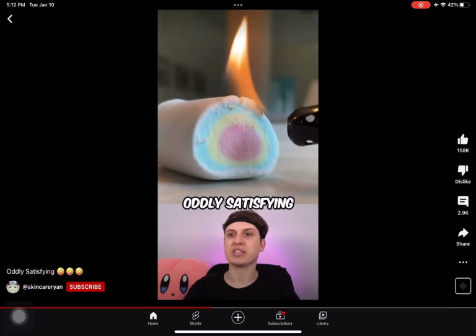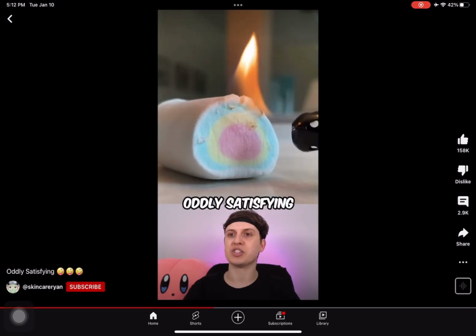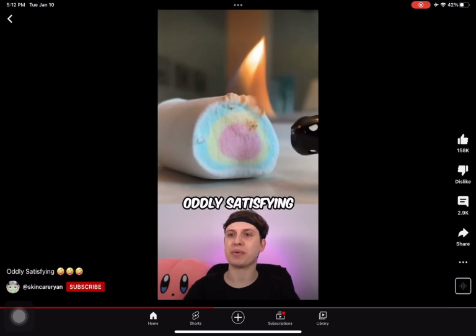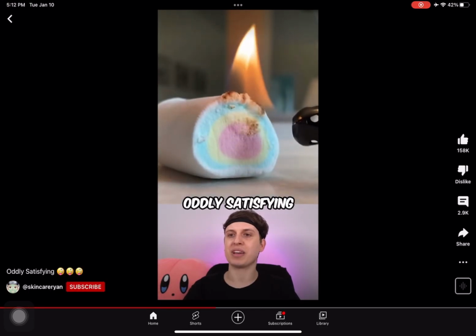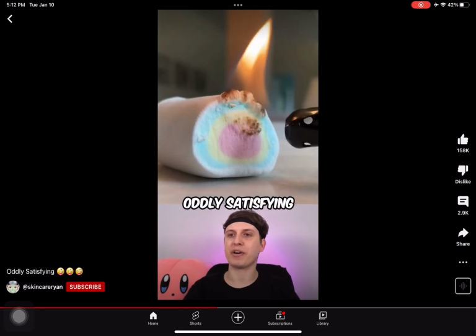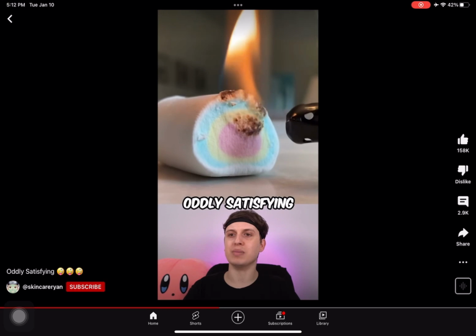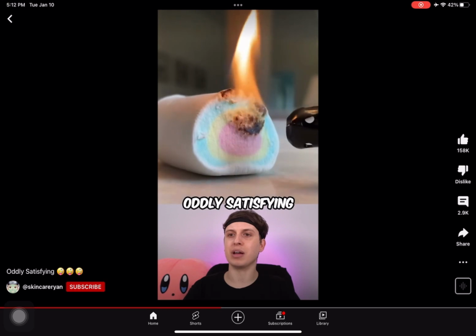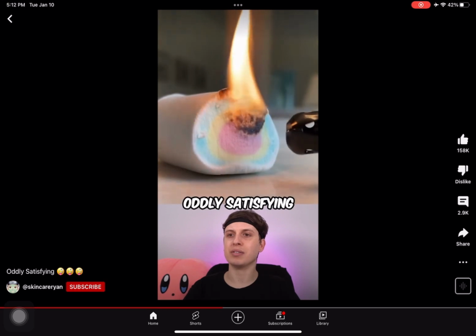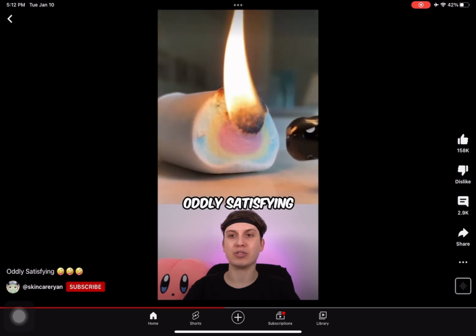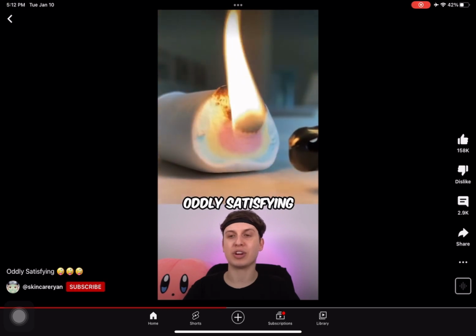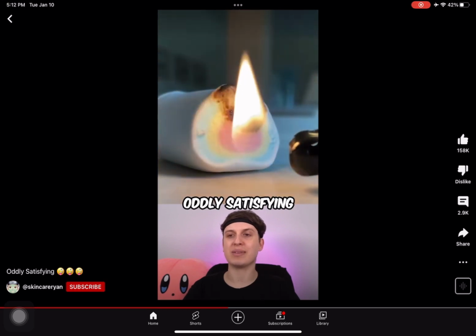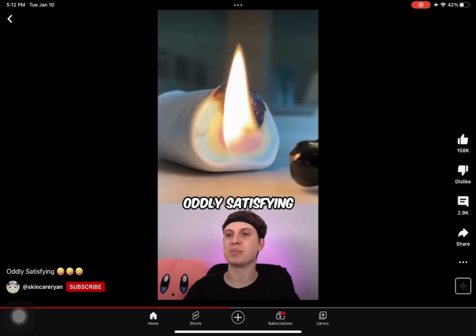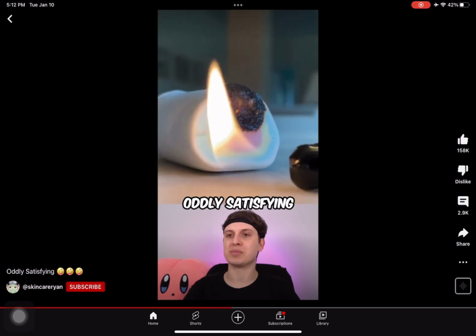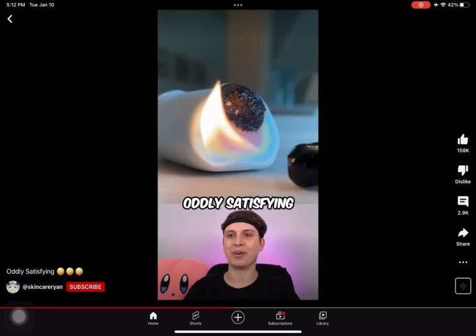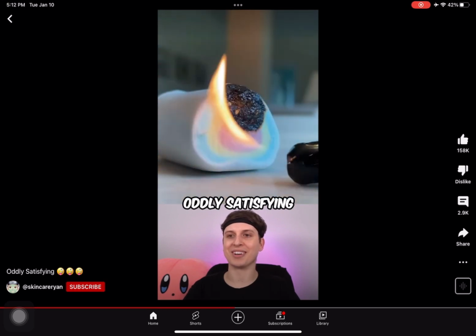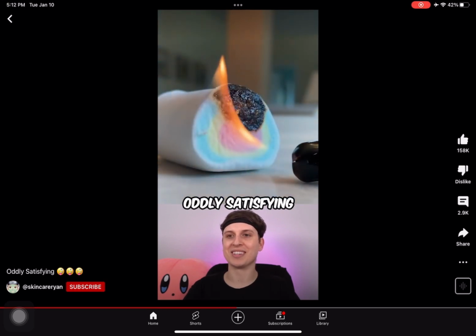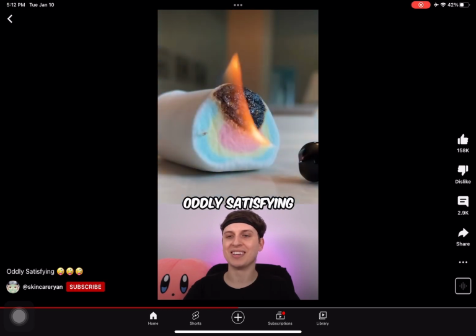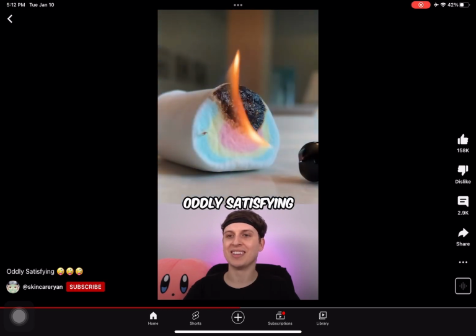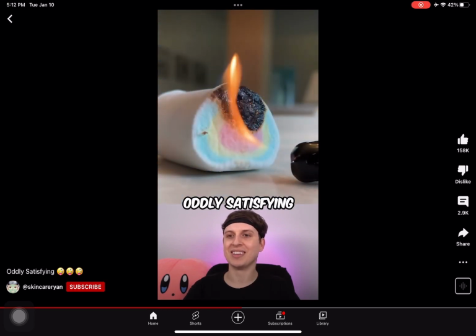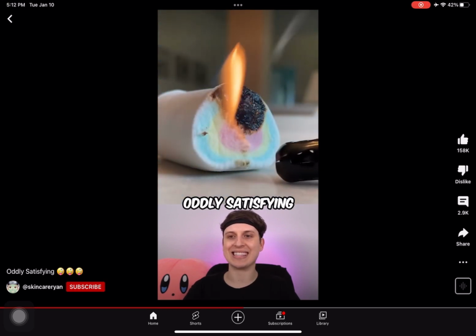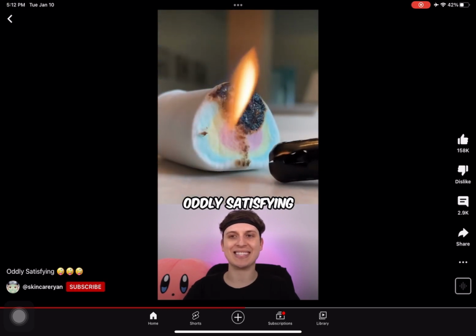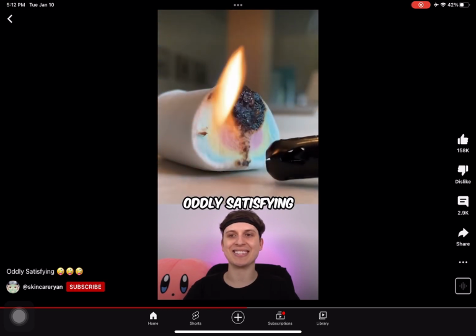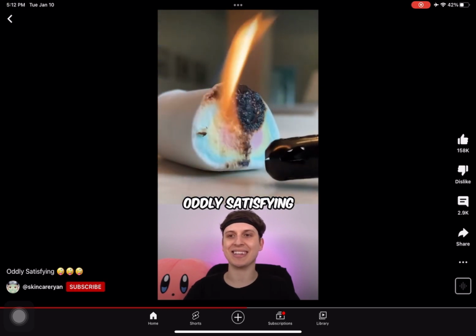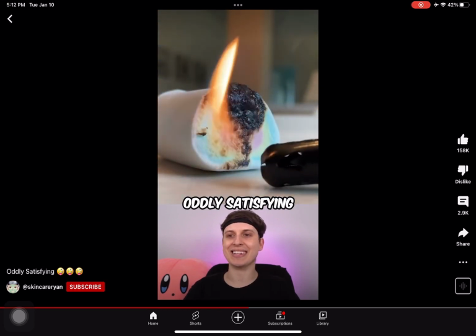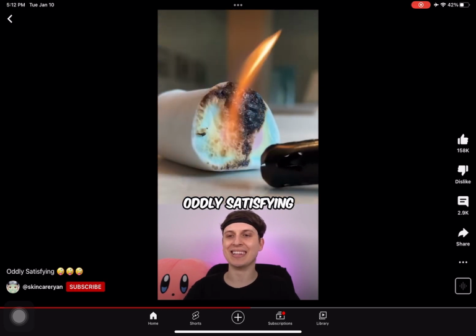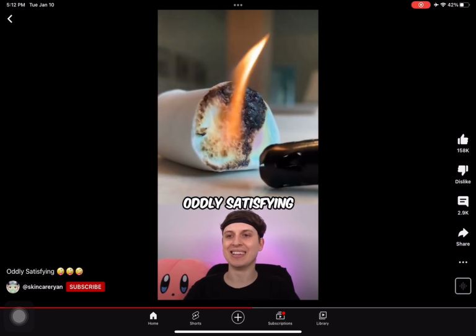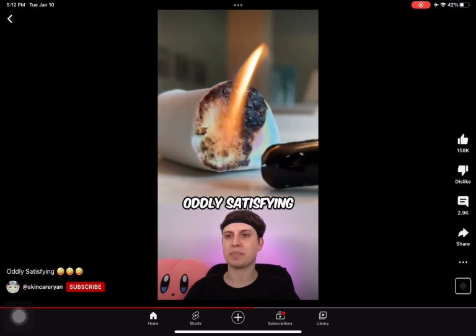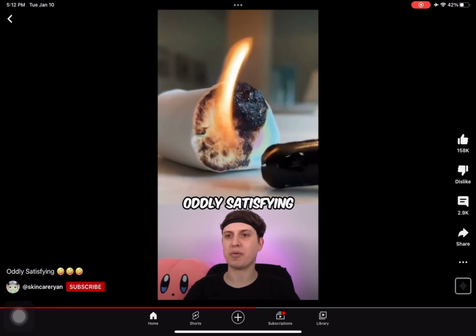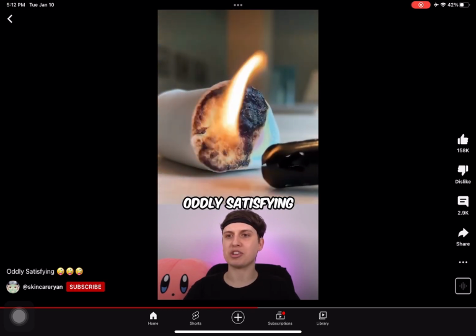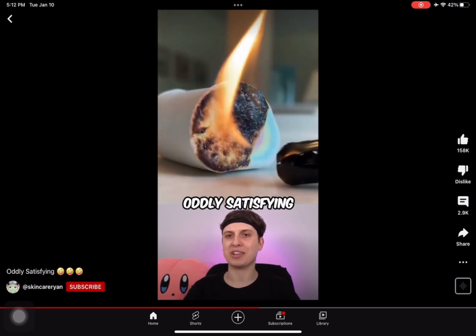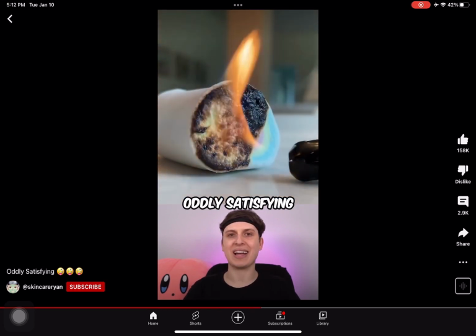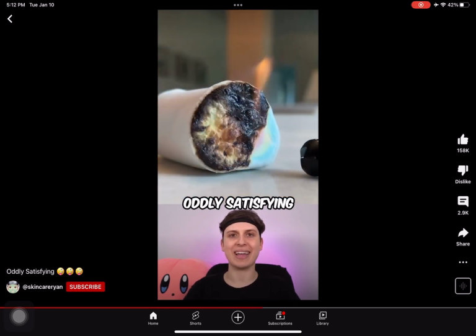That's a super thick marshmallow. Bro's cooking up some s'mores. It's sizzling. The poor marshmallow is dying.